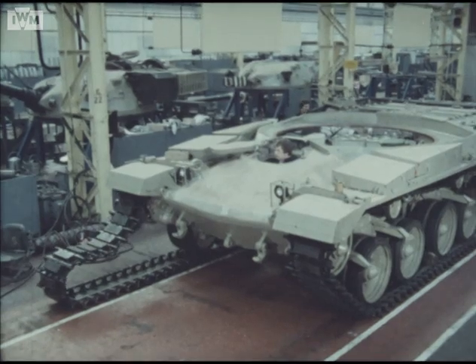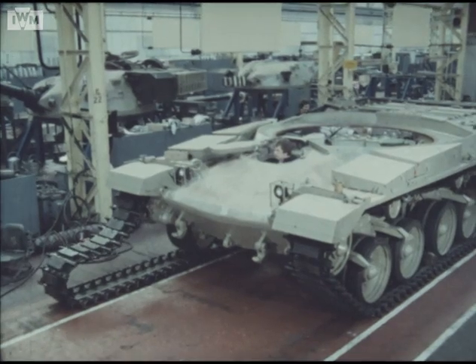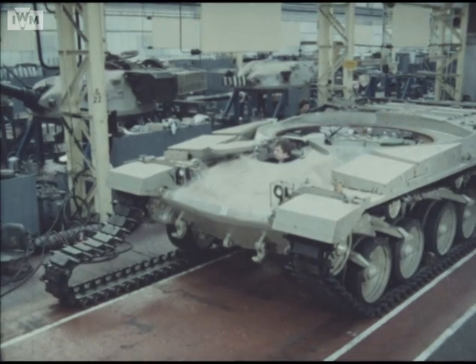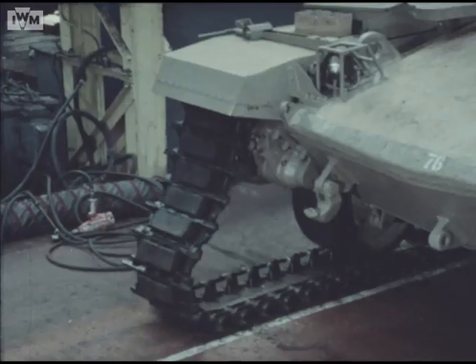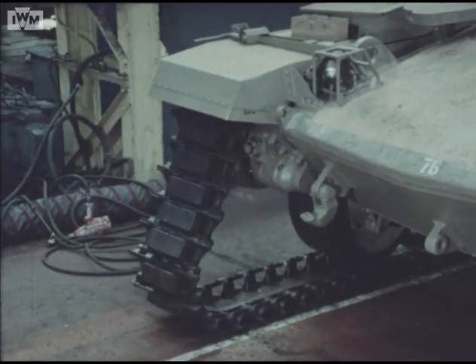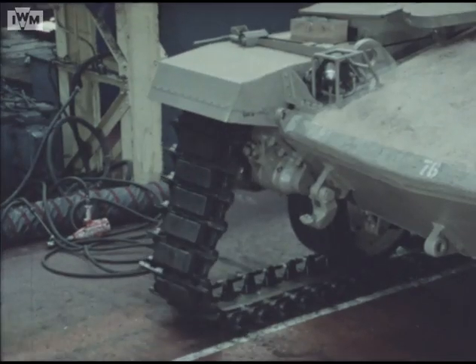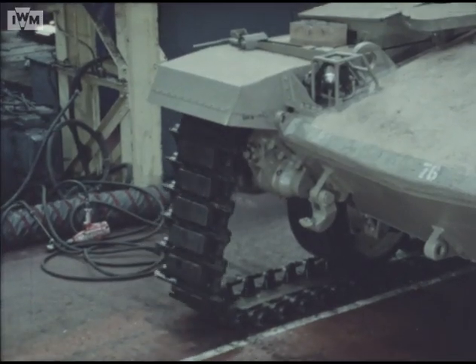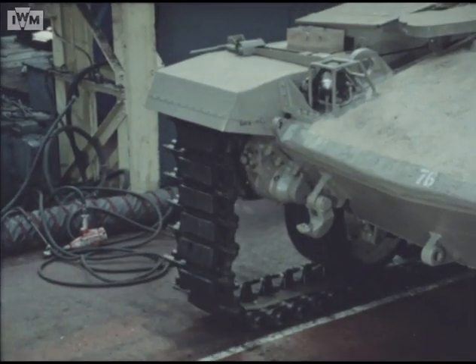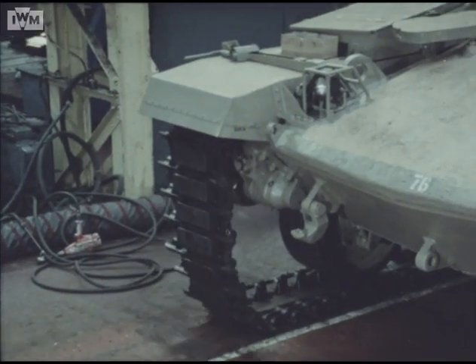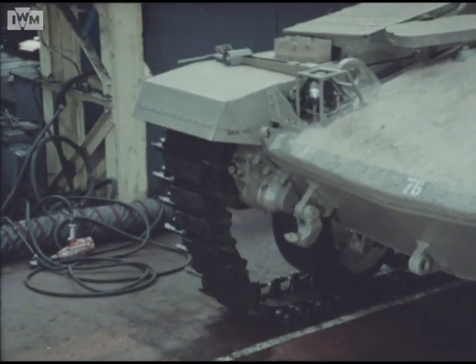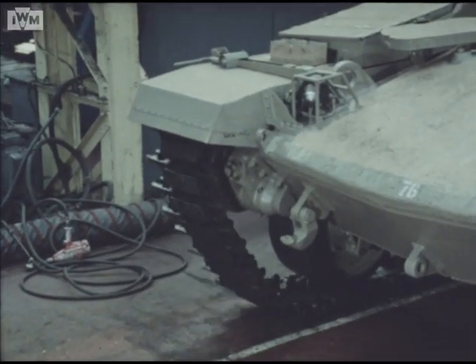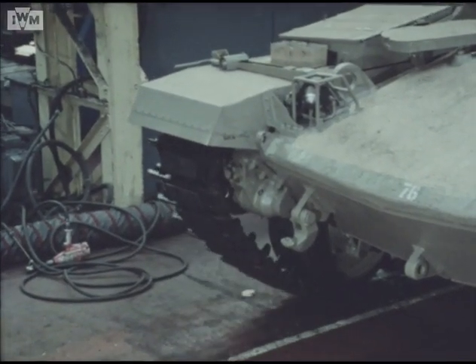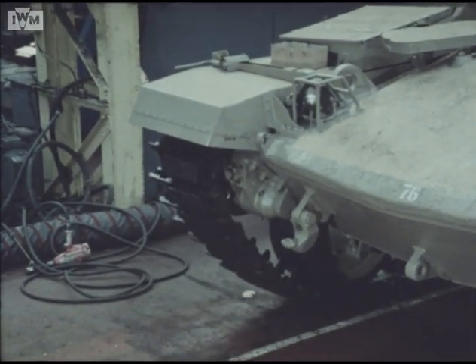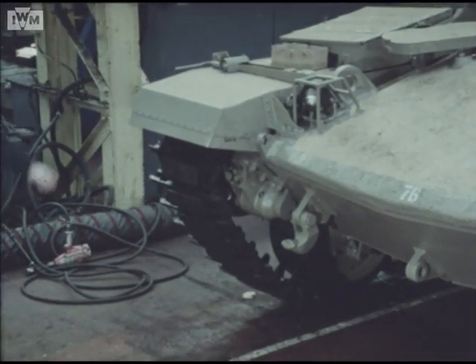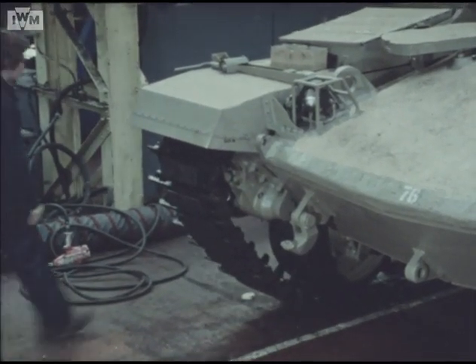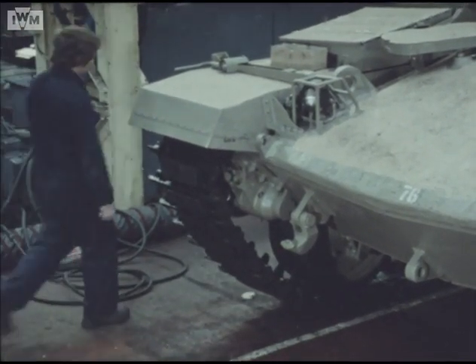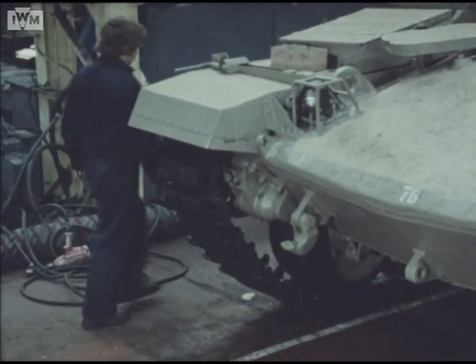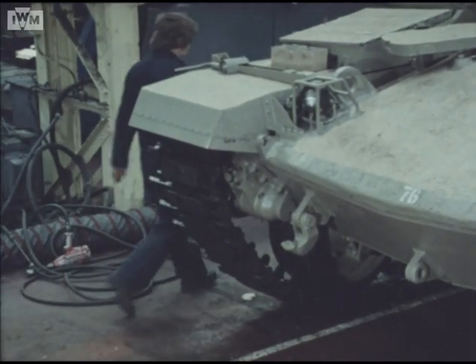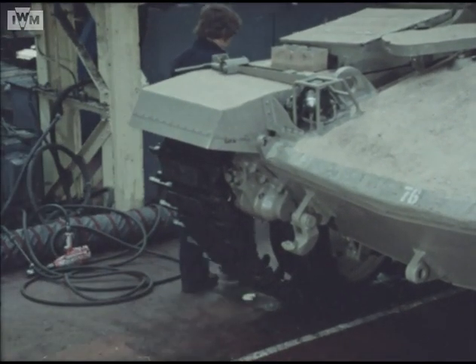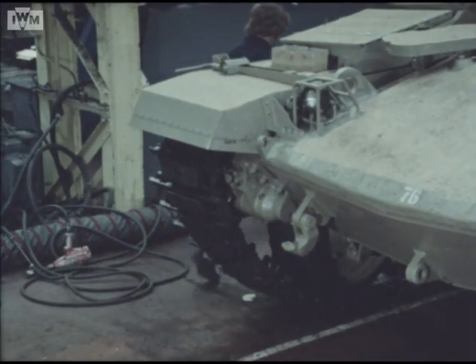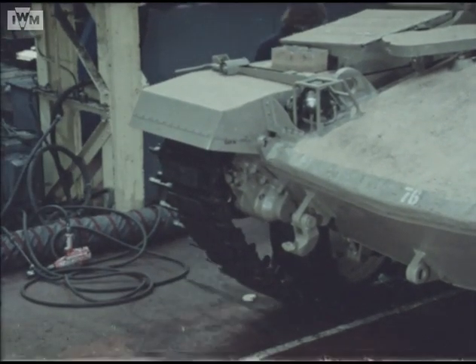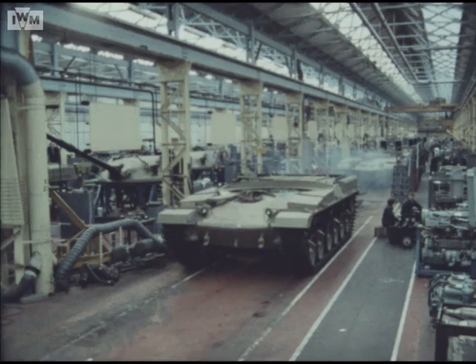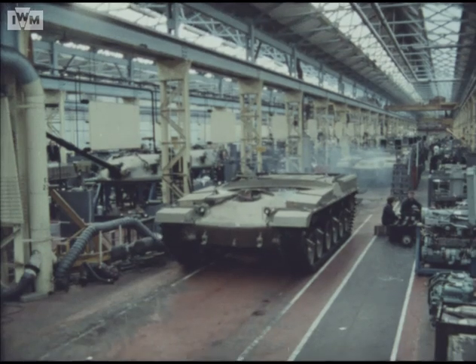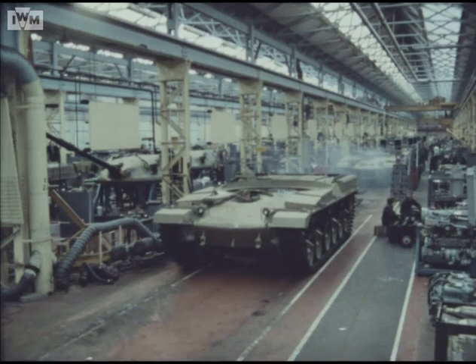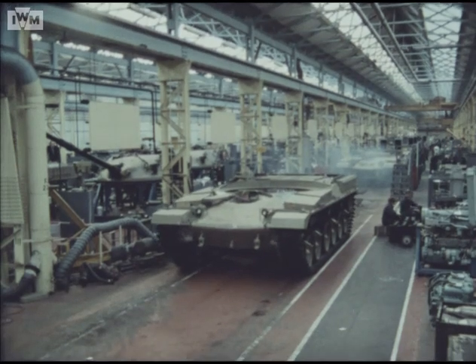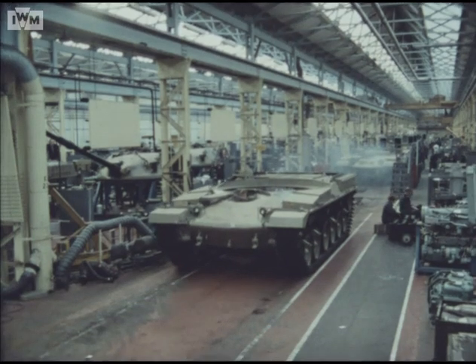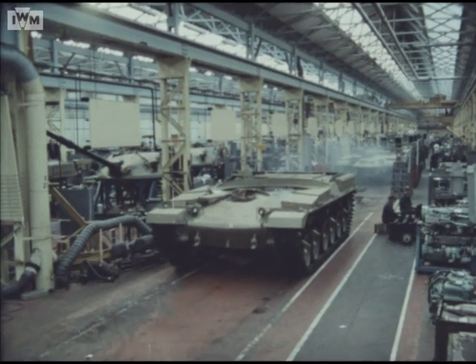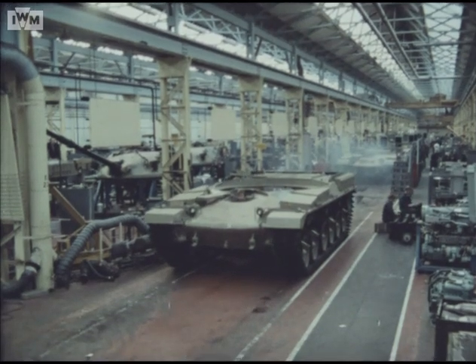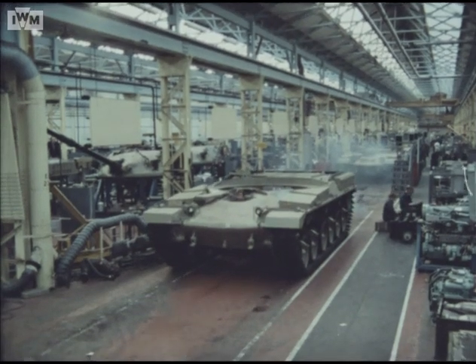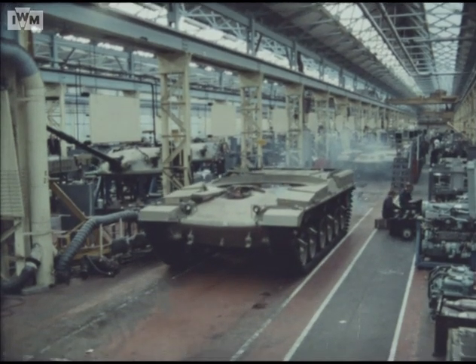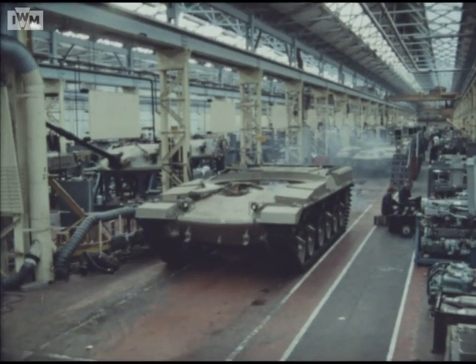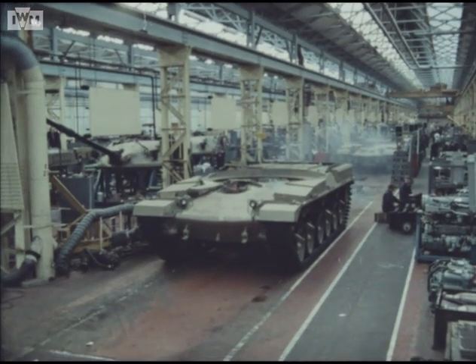Following fitting of the tracks, hulls move off the line under their own power, ready to accept completed turrets, which are being manufactured in parallel.